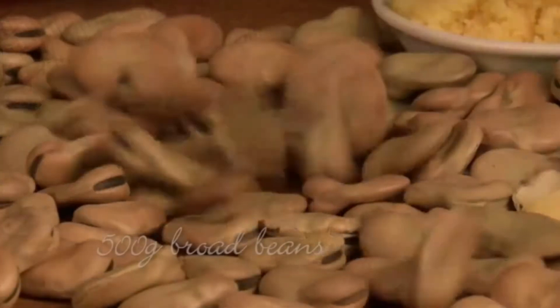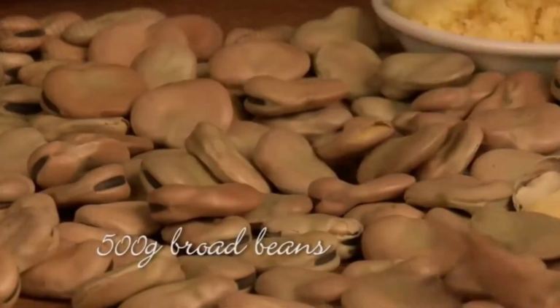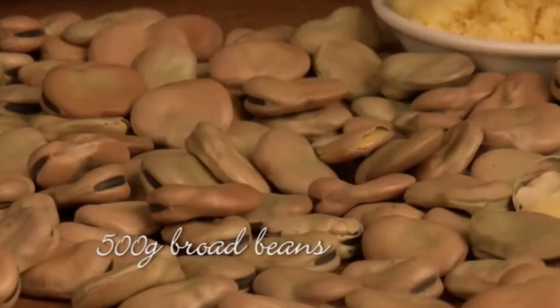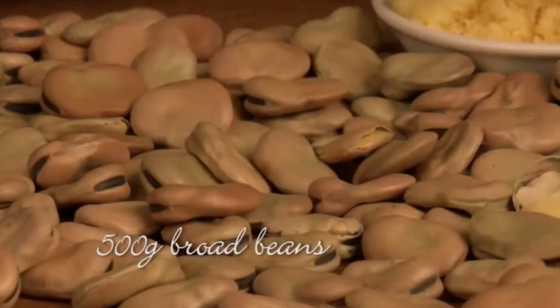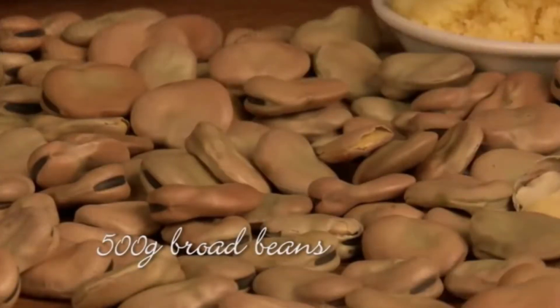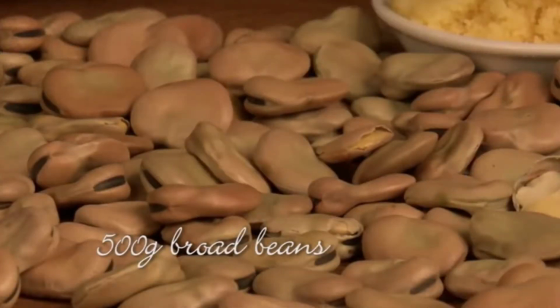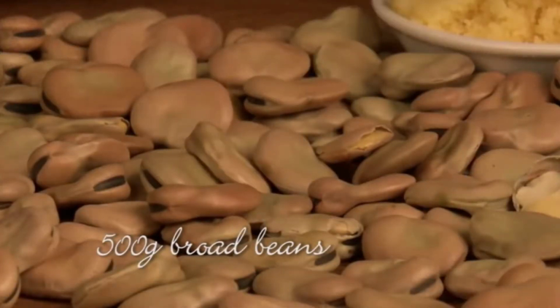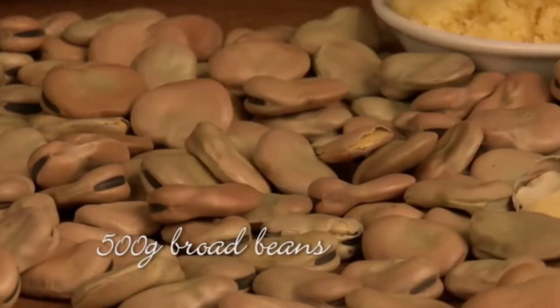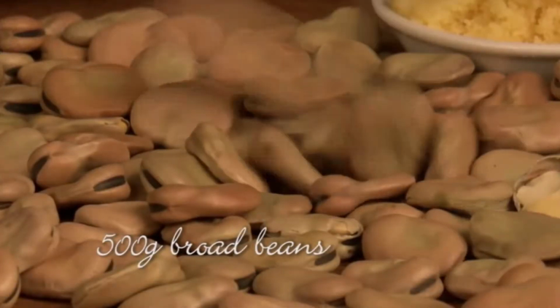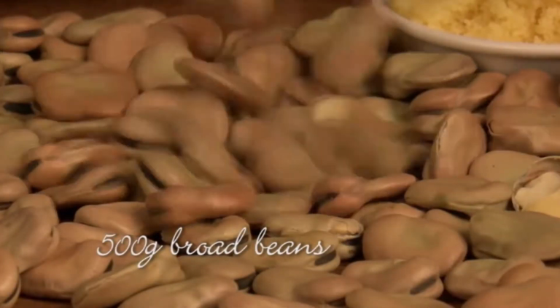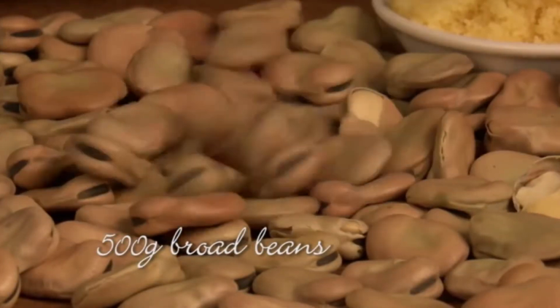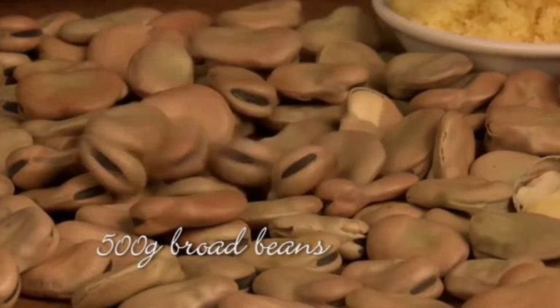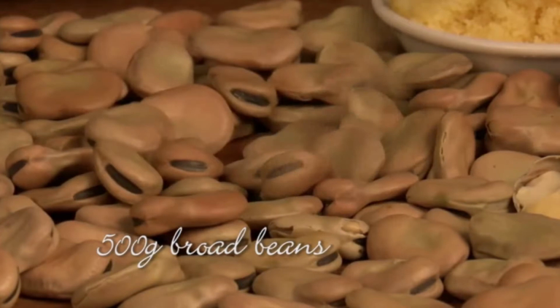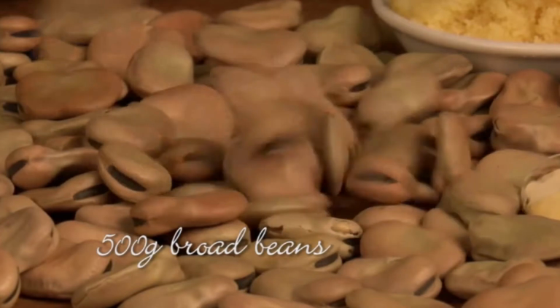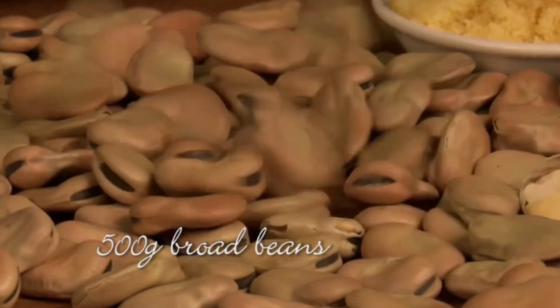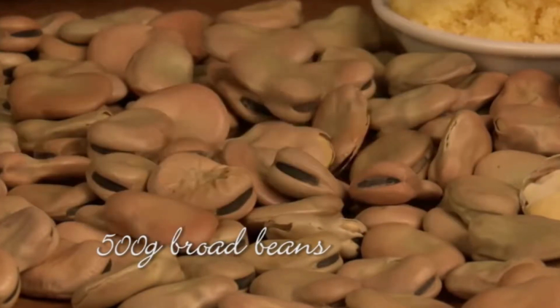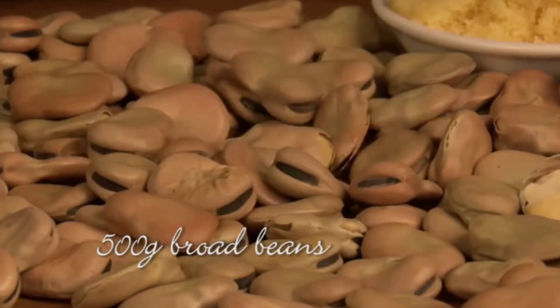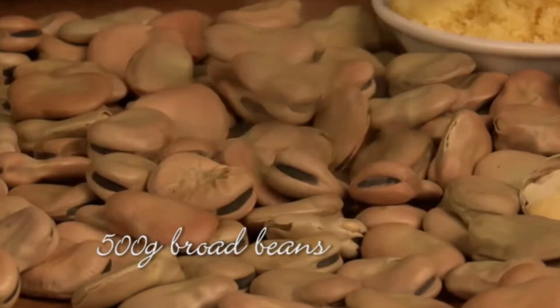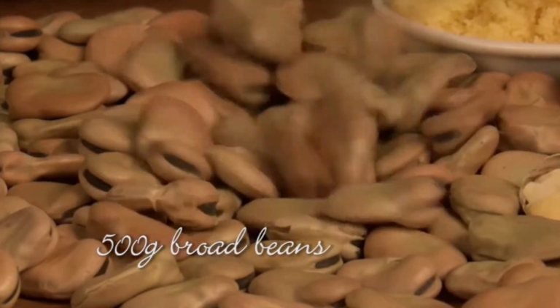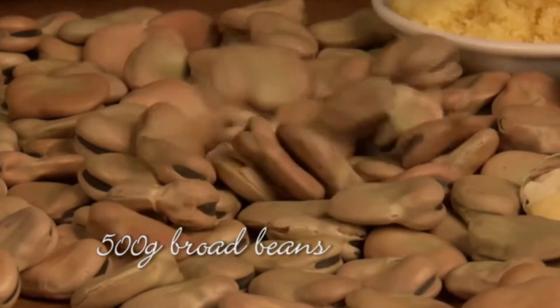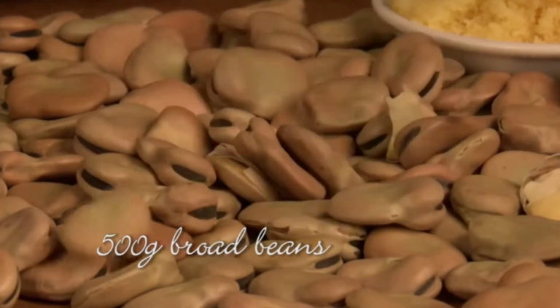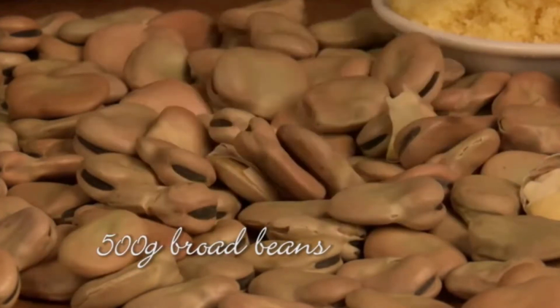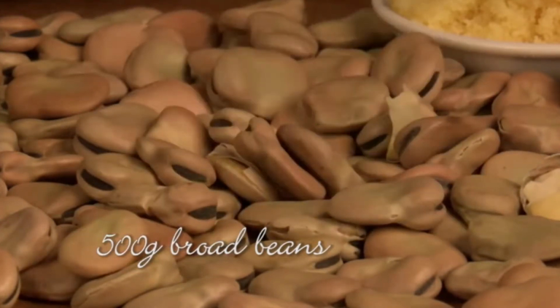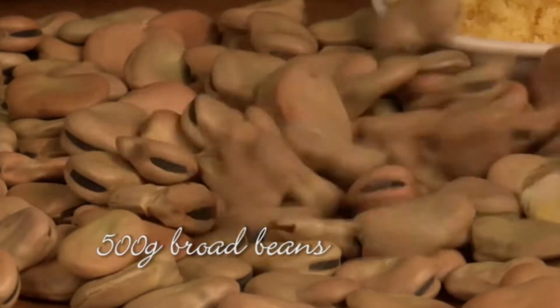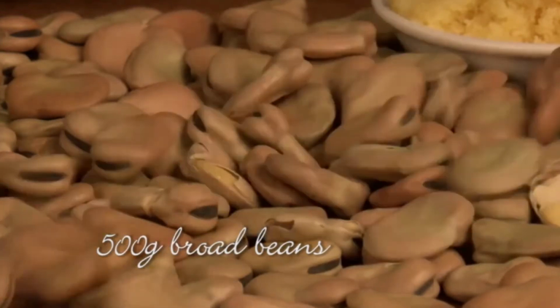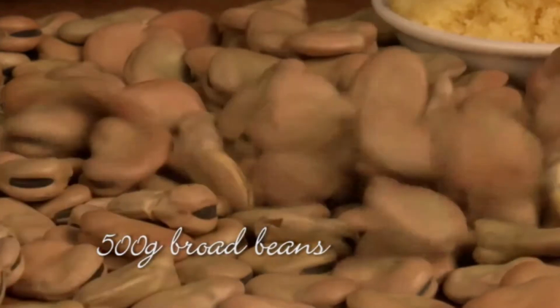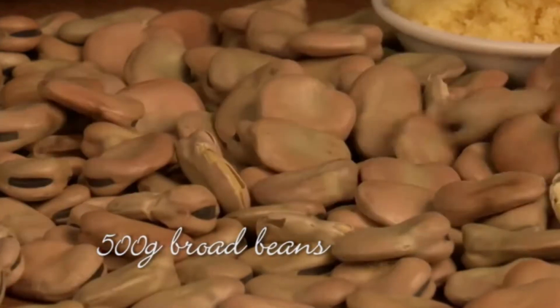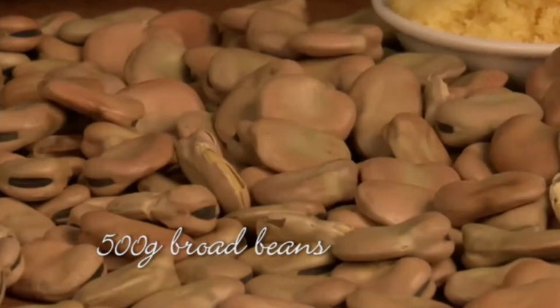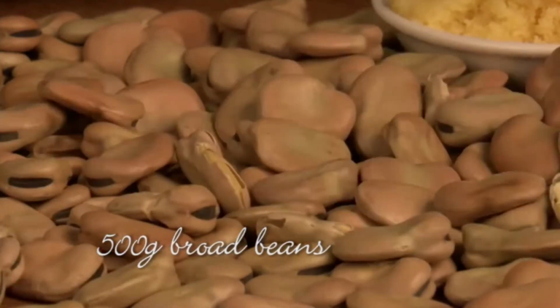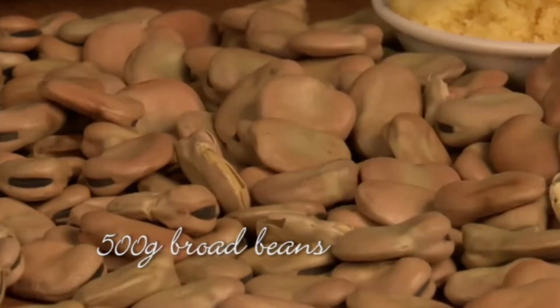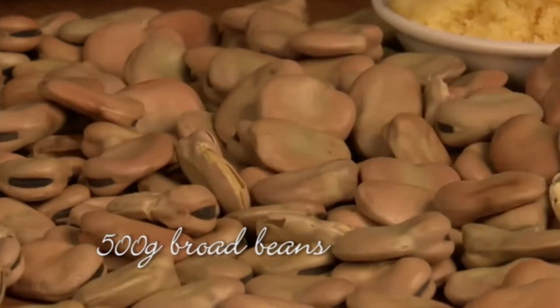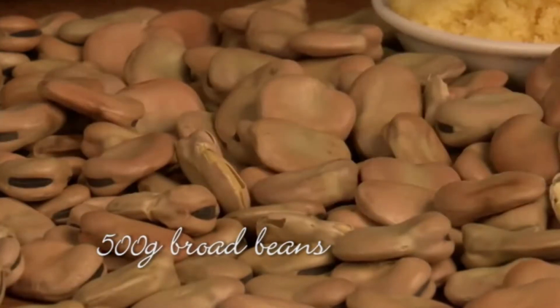They are a popular bean that grows well in all conditions, making it perfect for the Sudanese region.